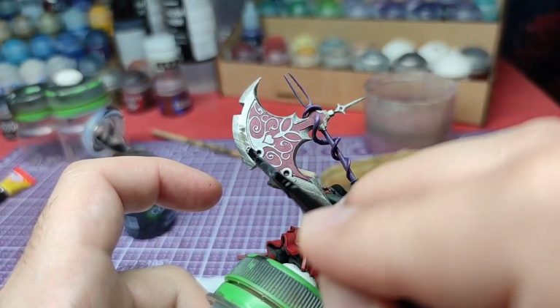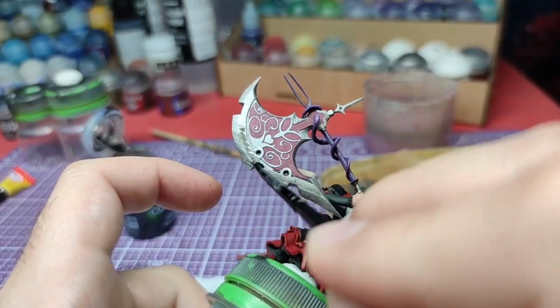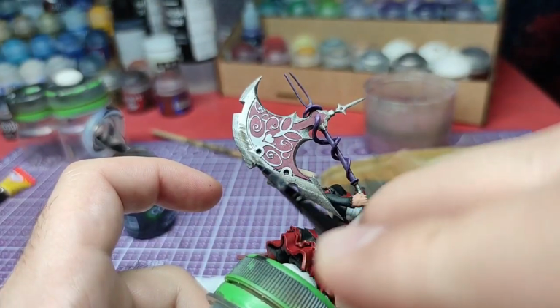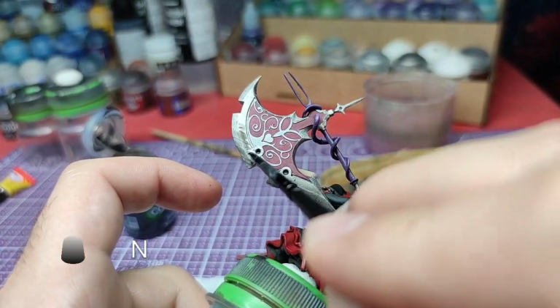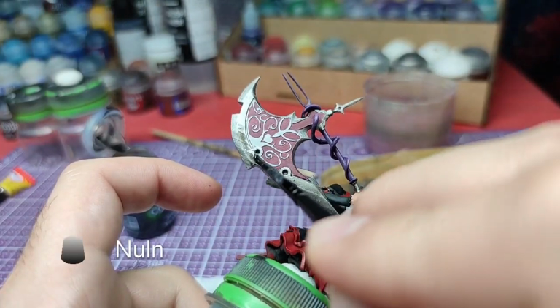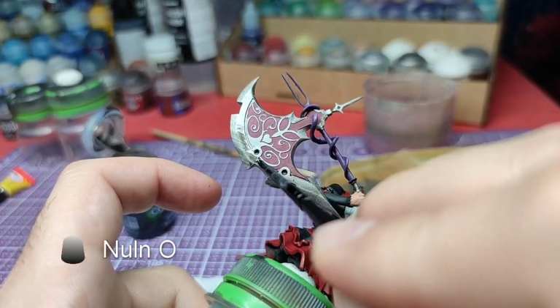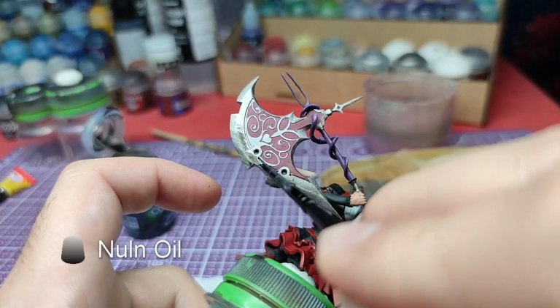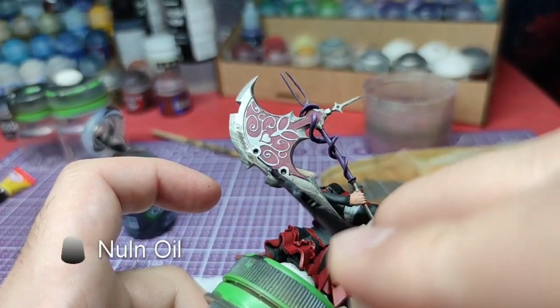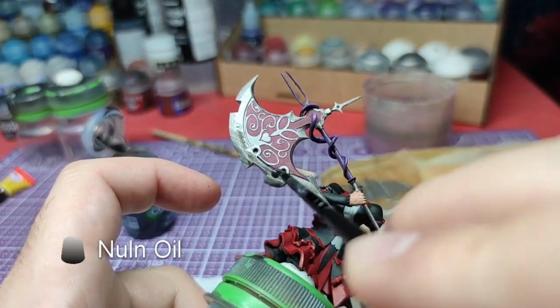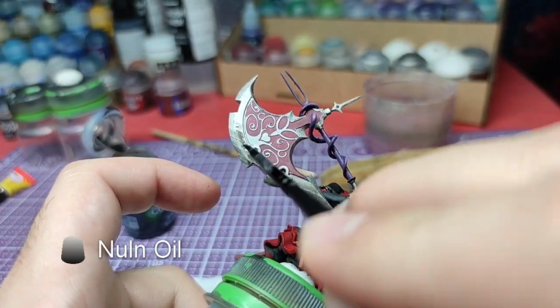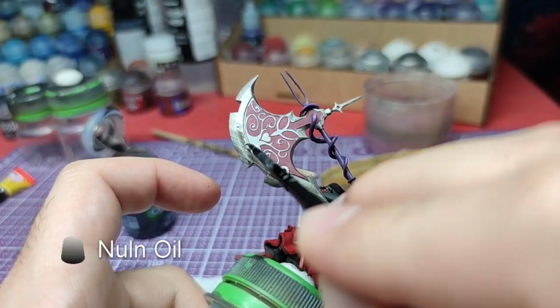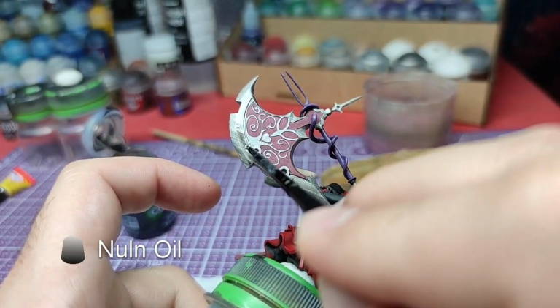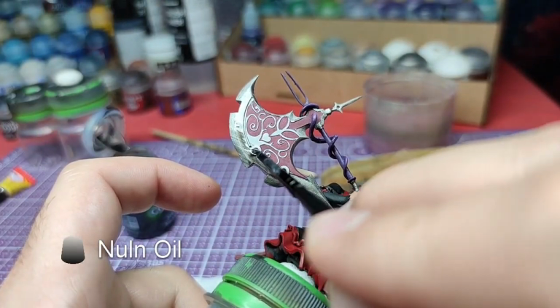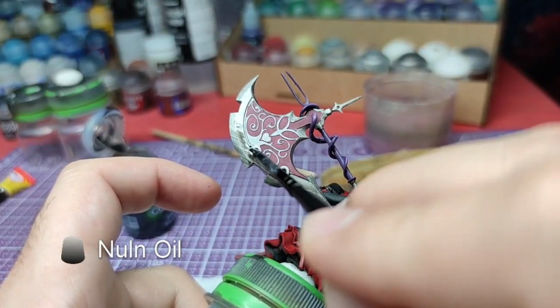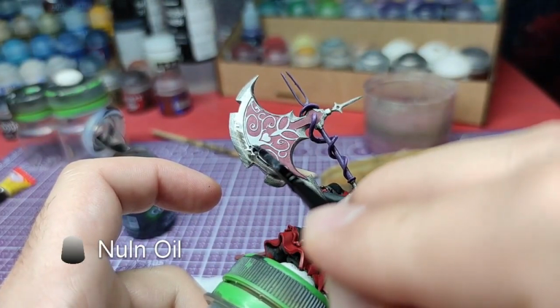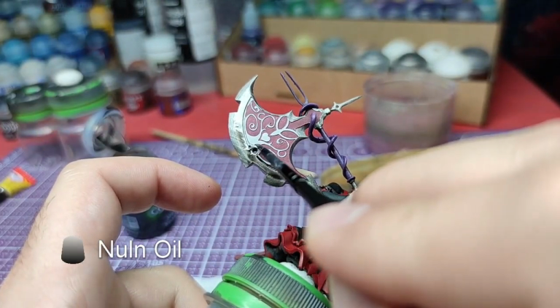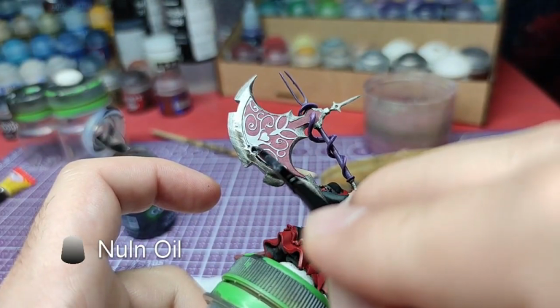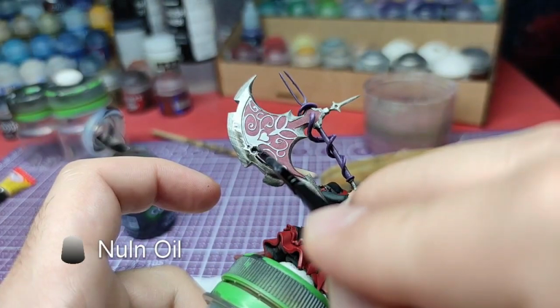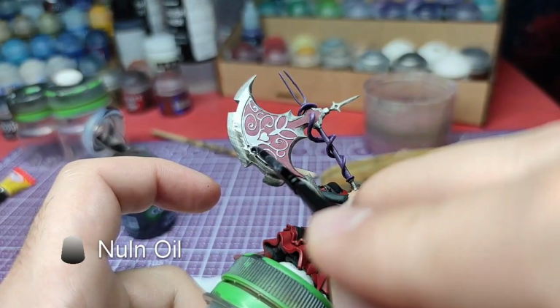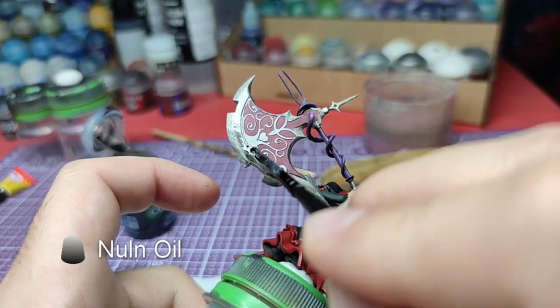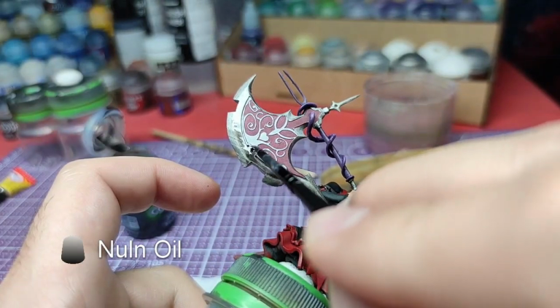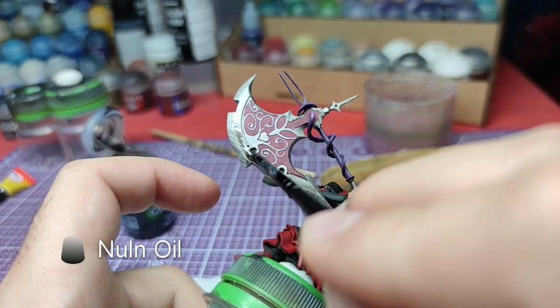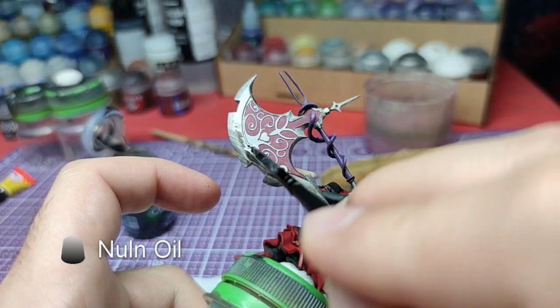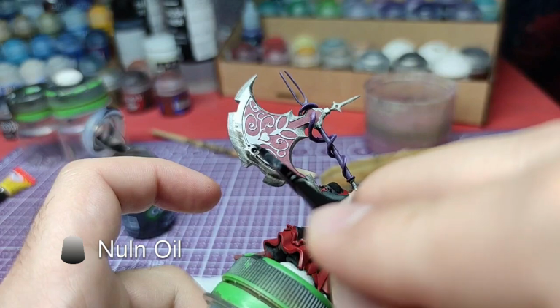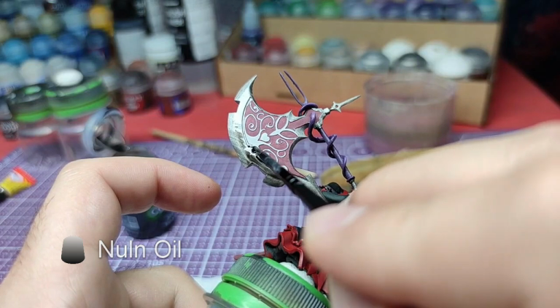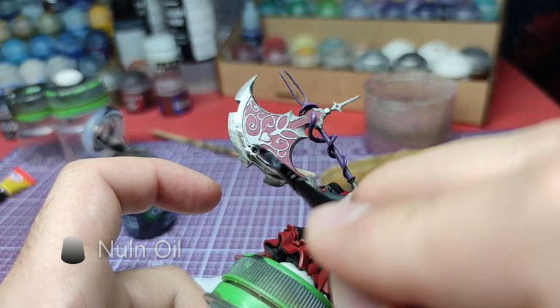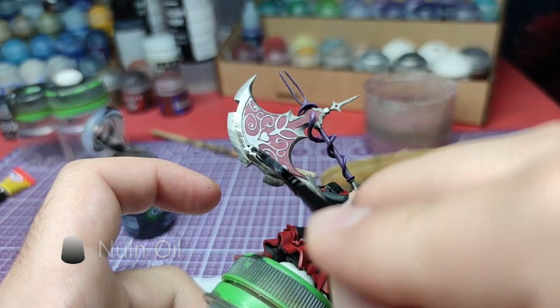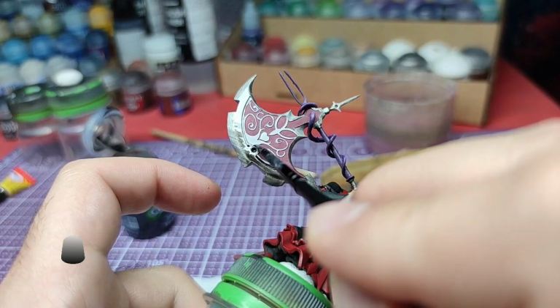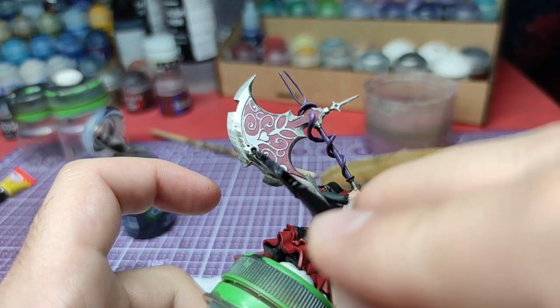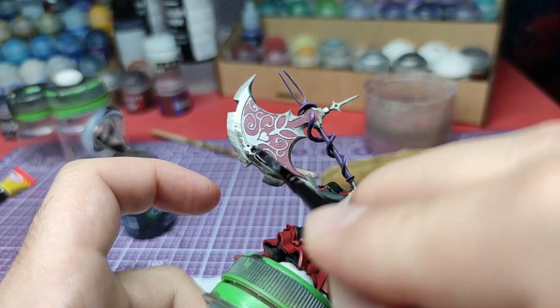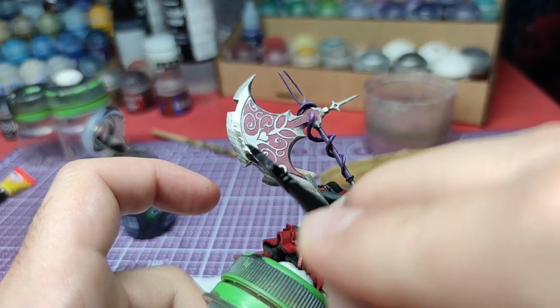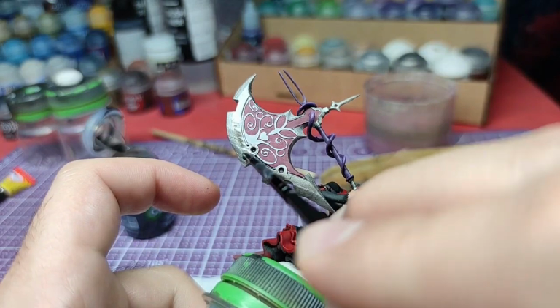Finally we will shade the blade and all other metallic areas on the axe head with Nuln Oil.